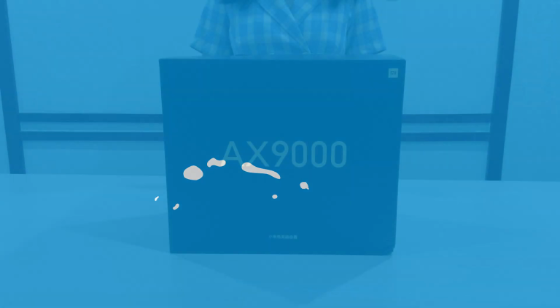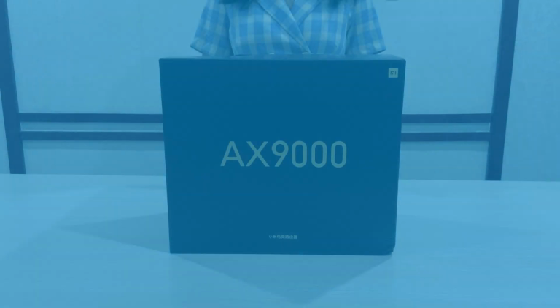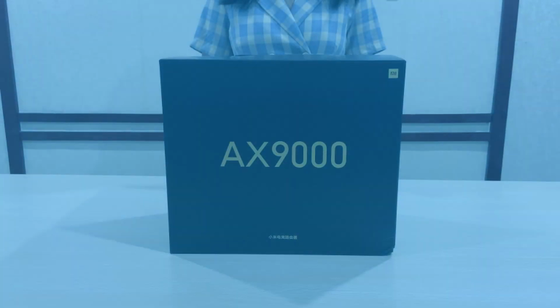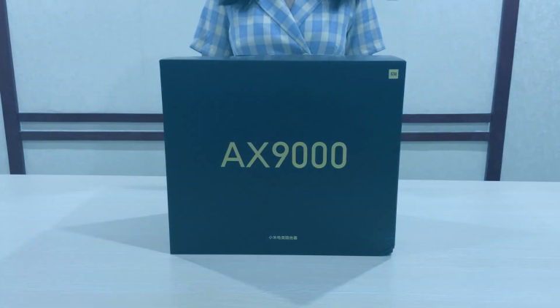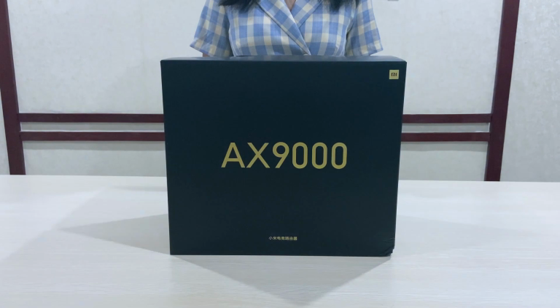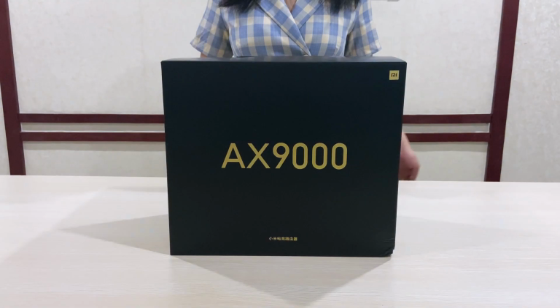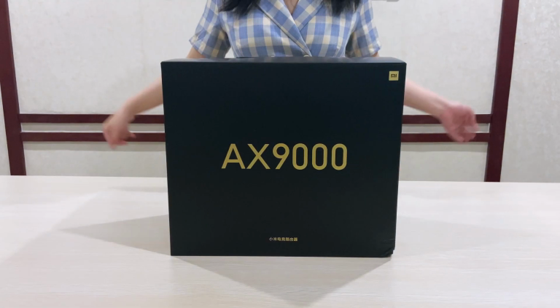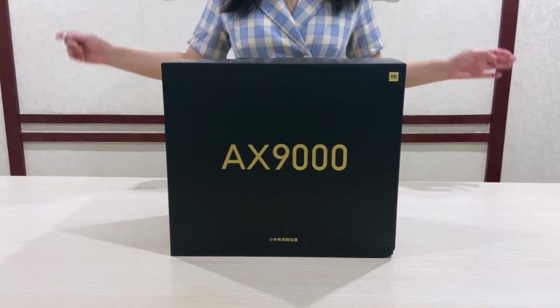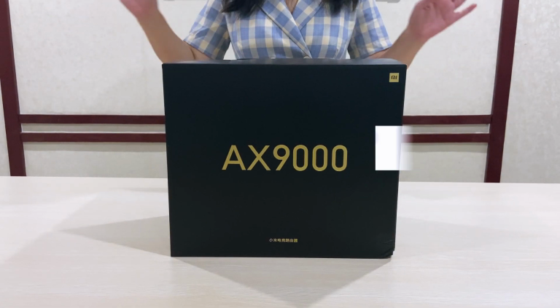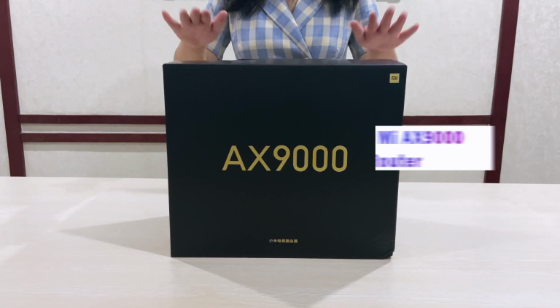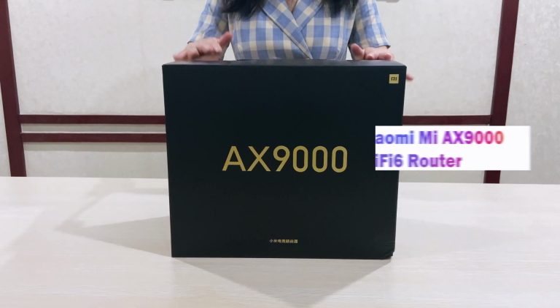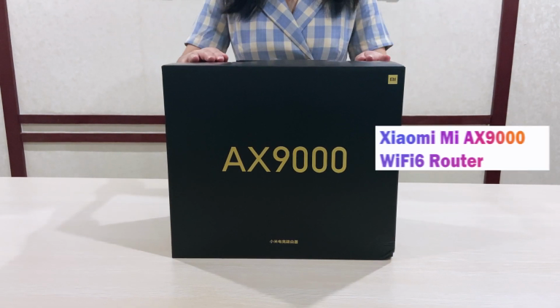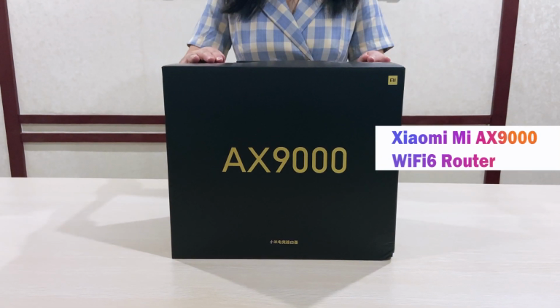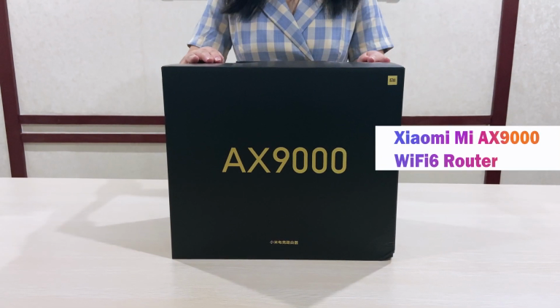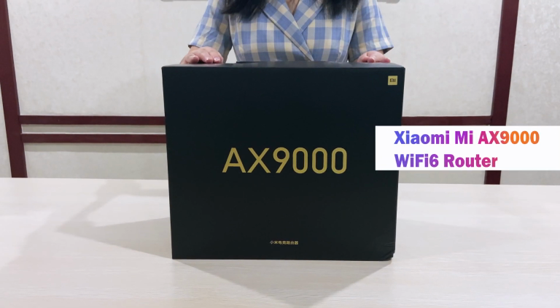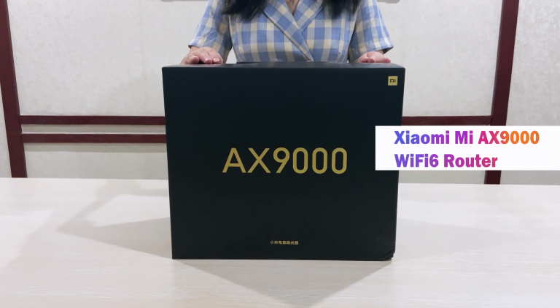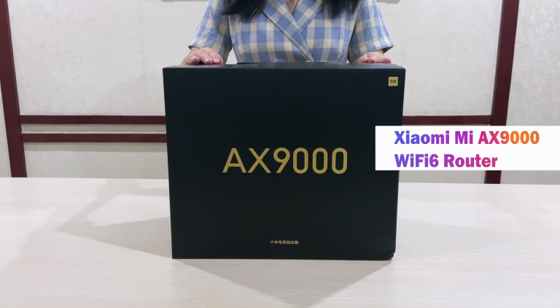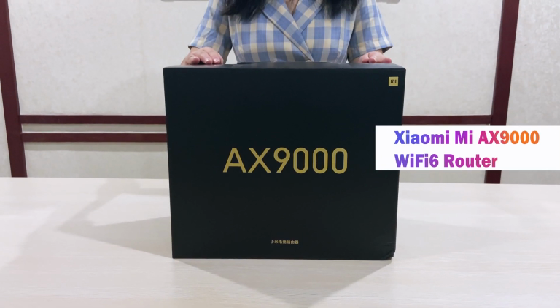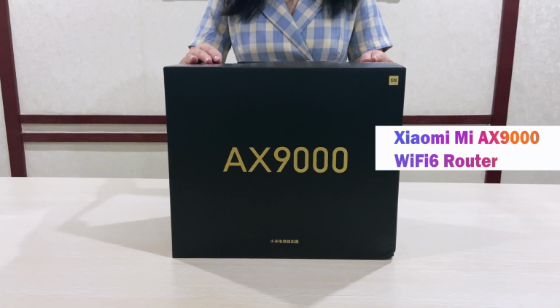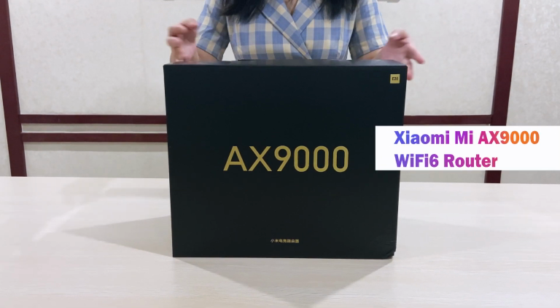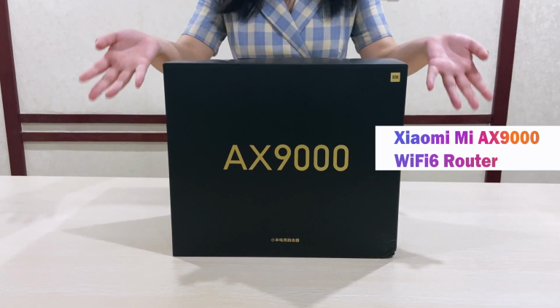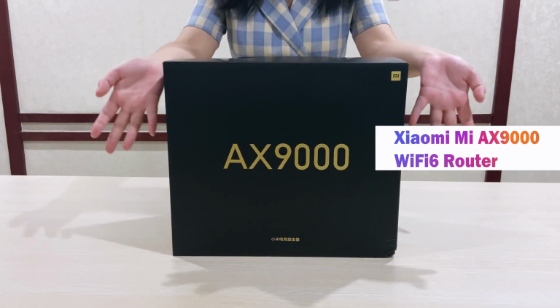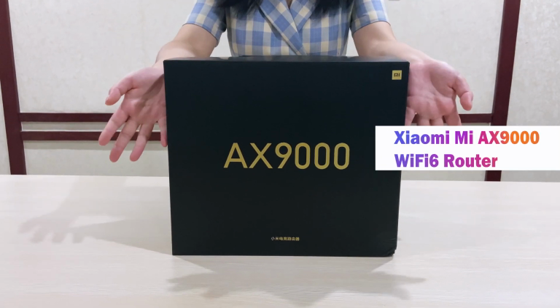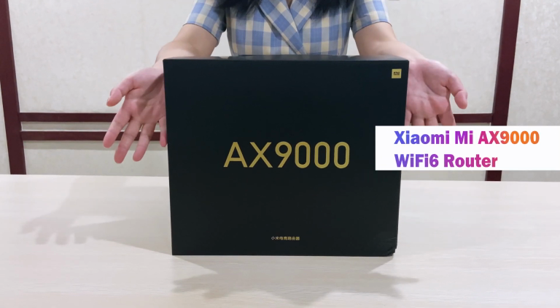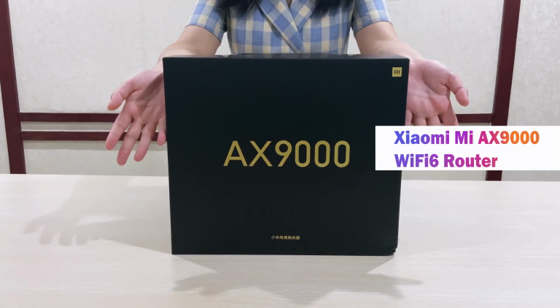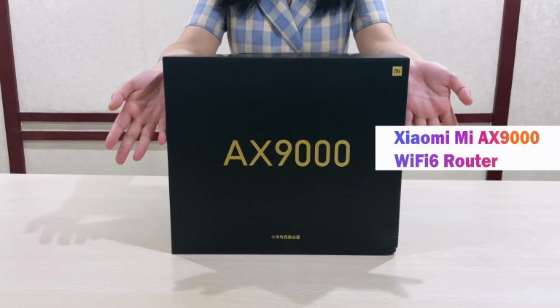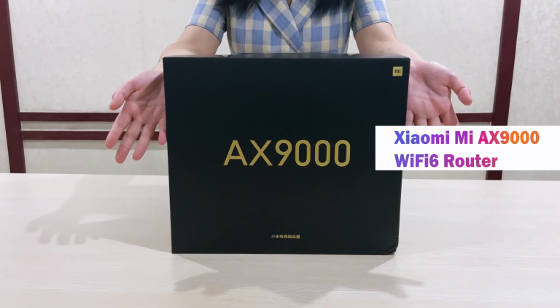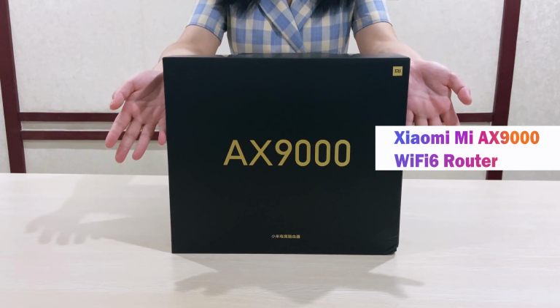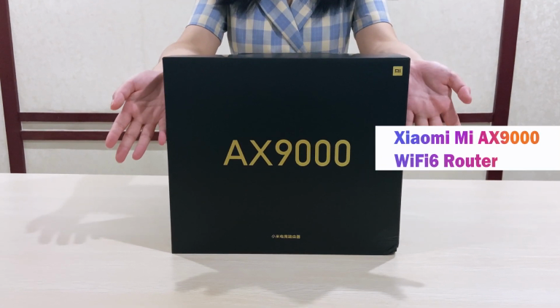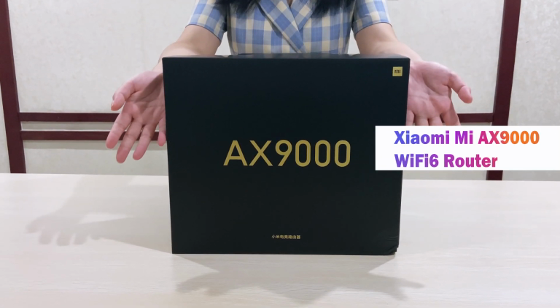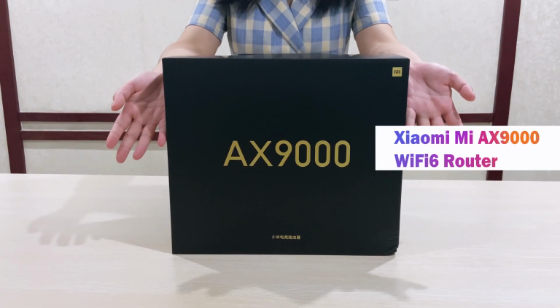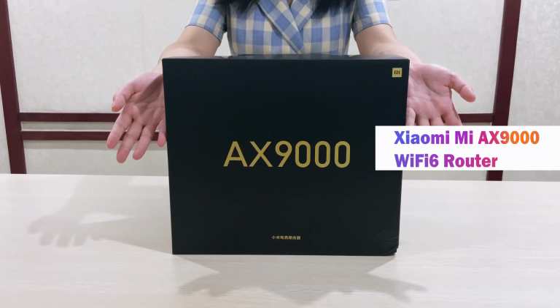Hi everyone, today I will introduce the Xiaomi AX9000.